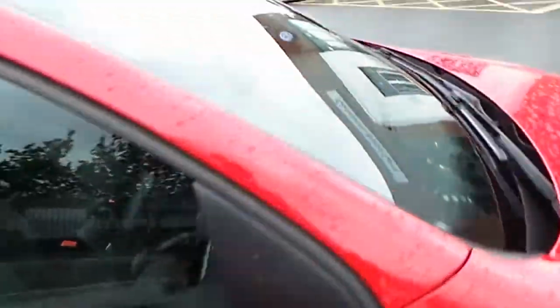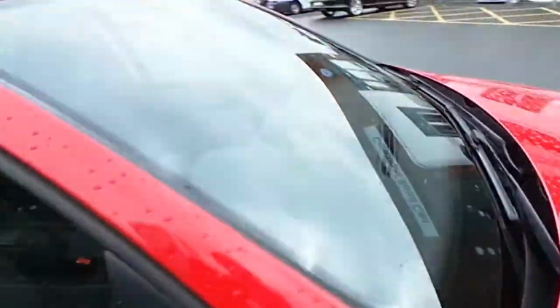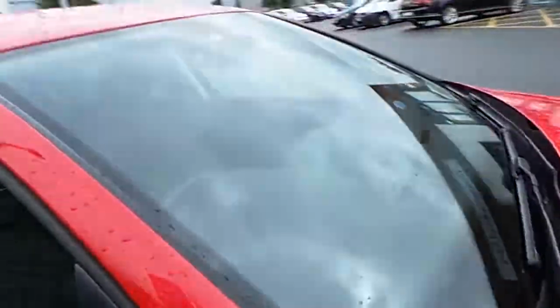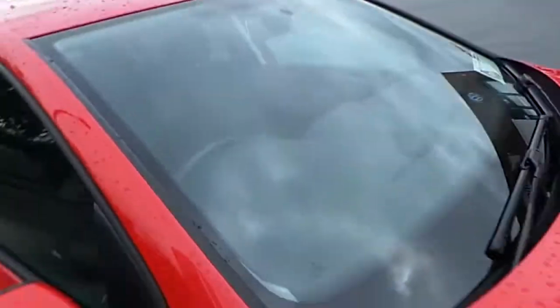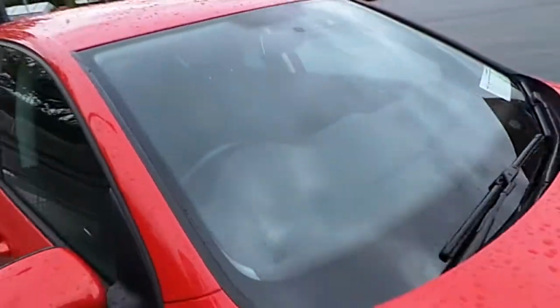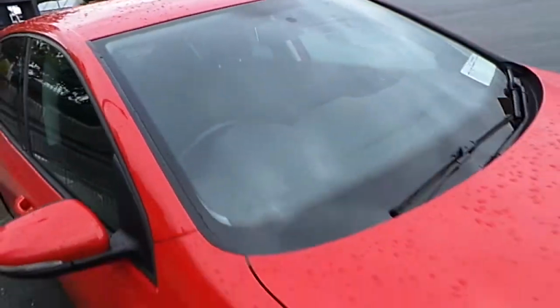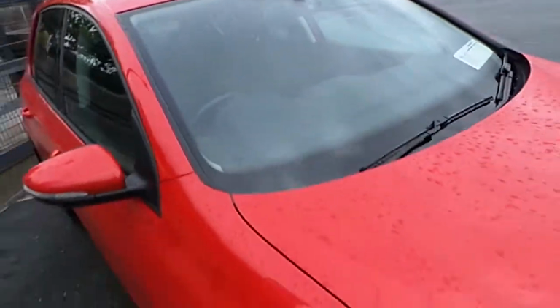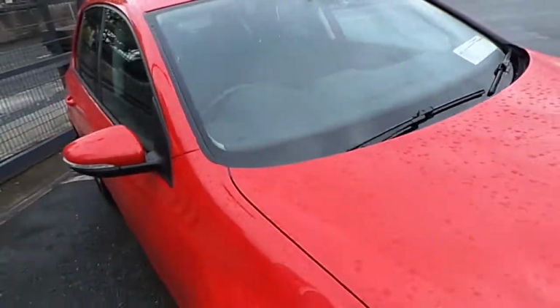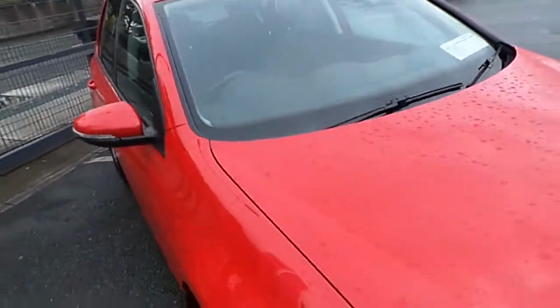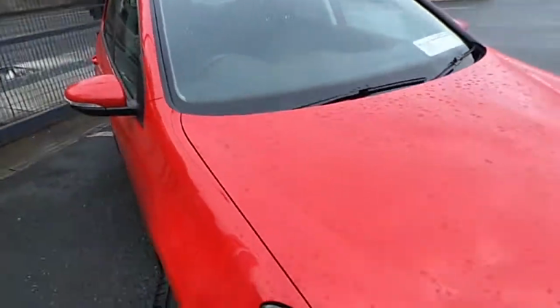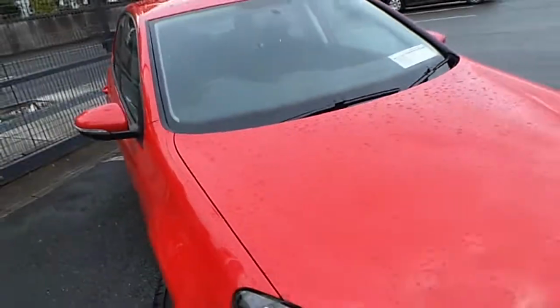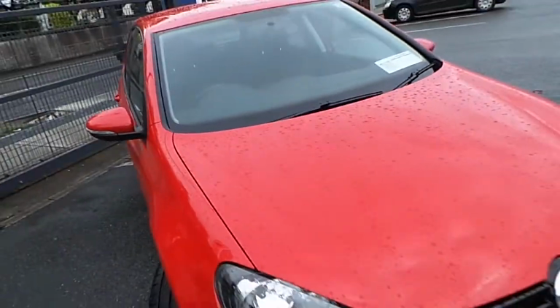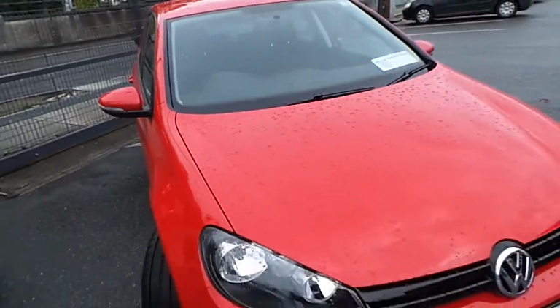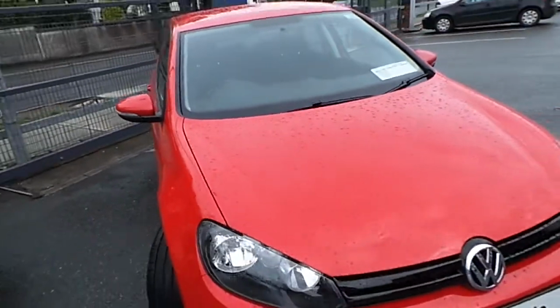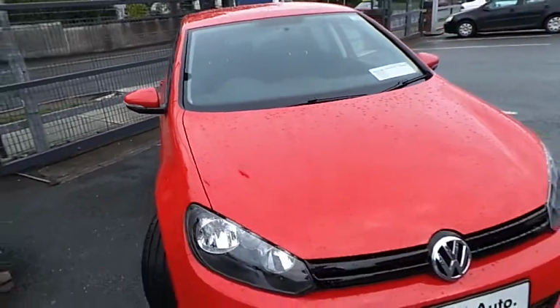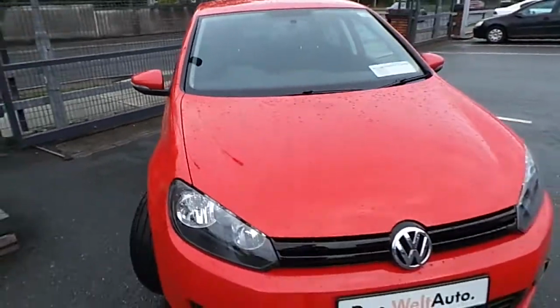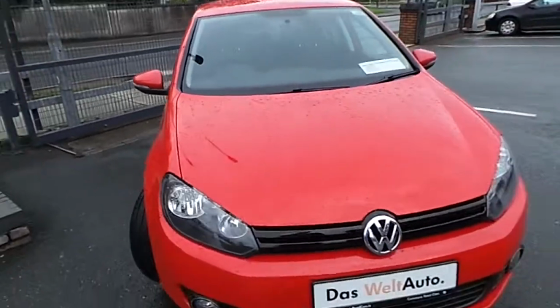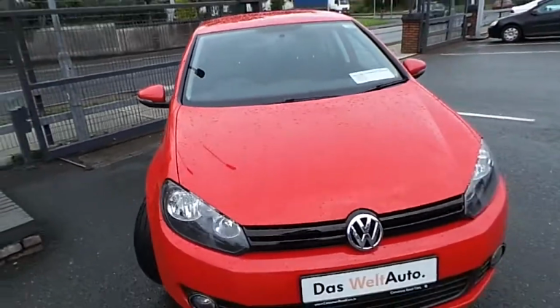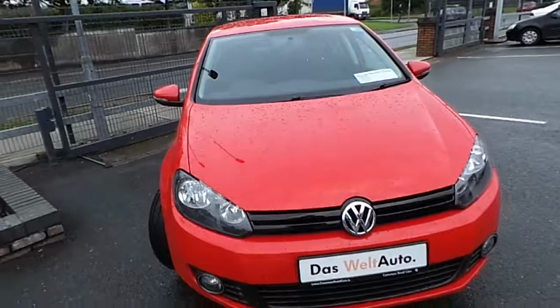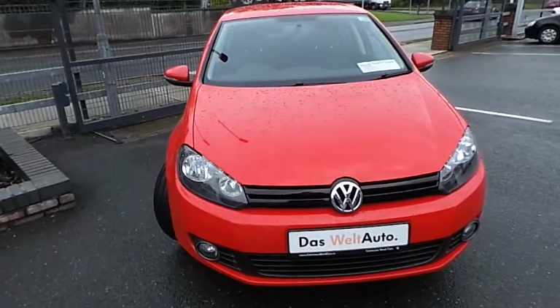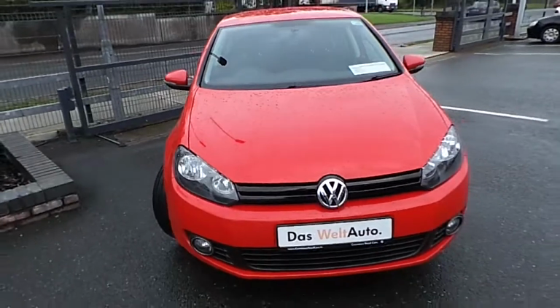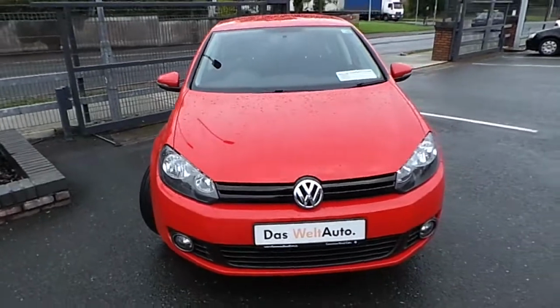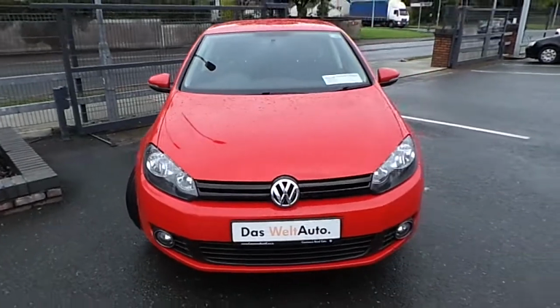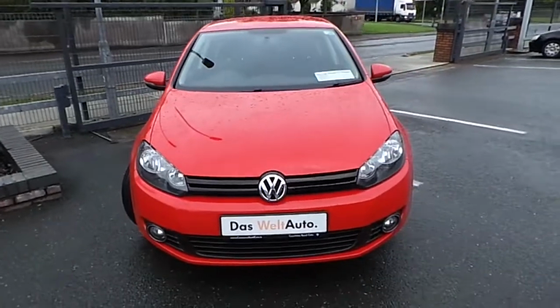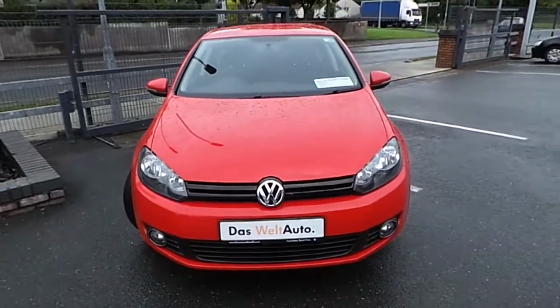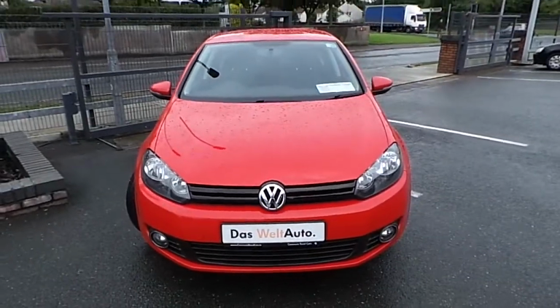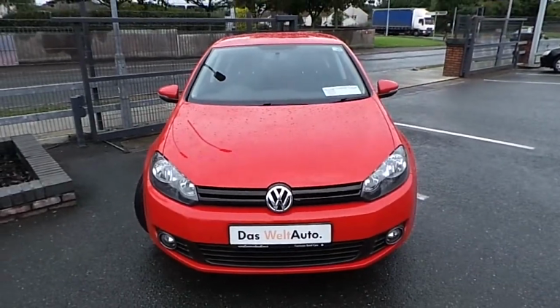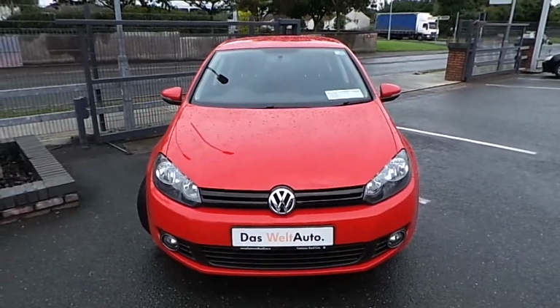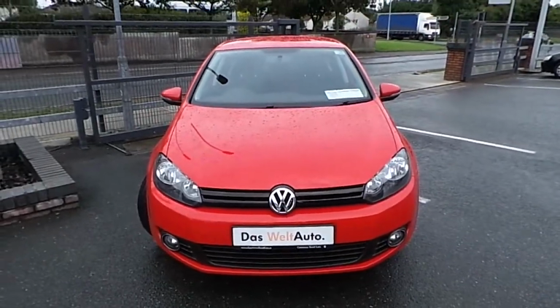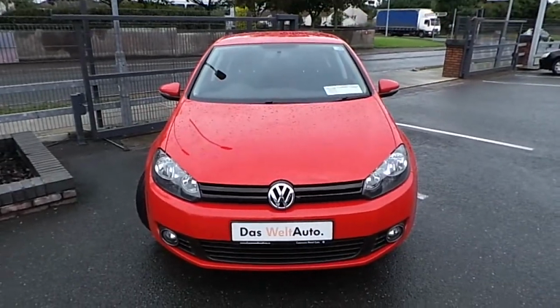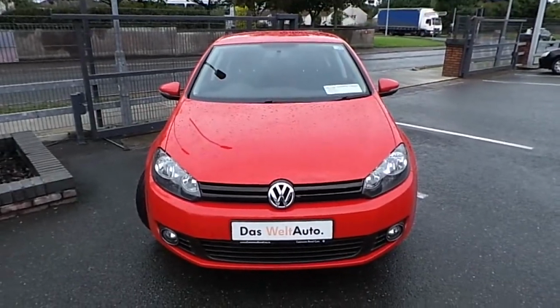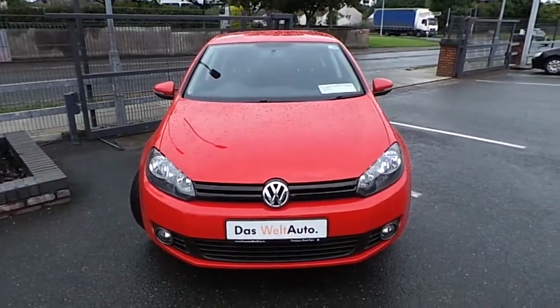If you would like to test drive the car or speak to one of our sales team, please pop down to Commons Road Cars. Thank you.